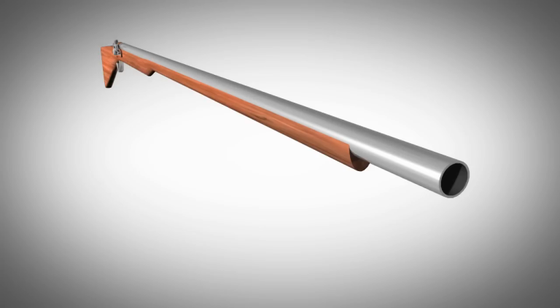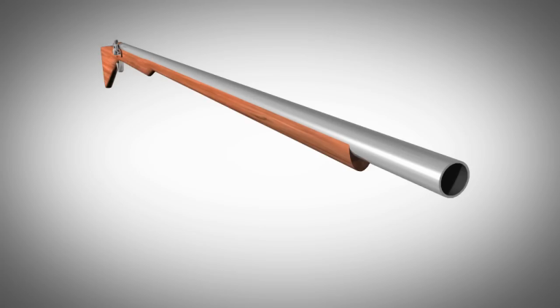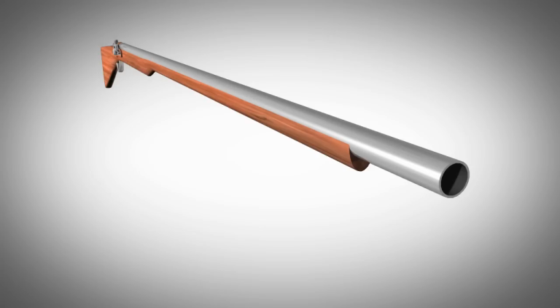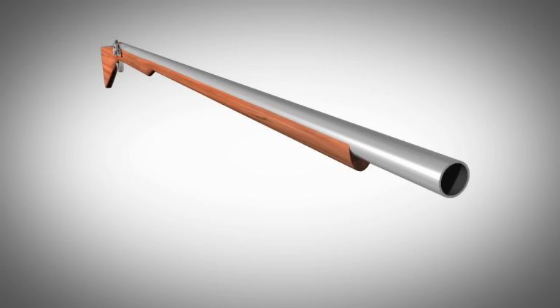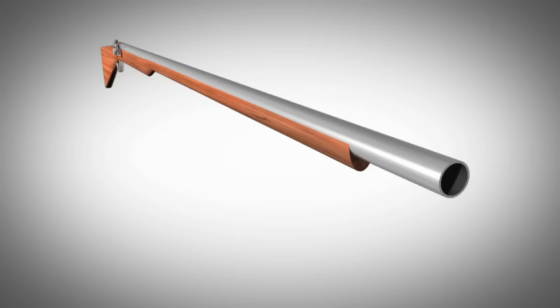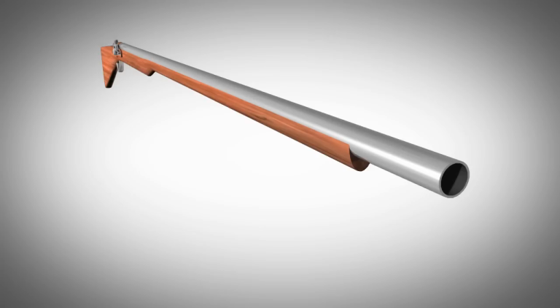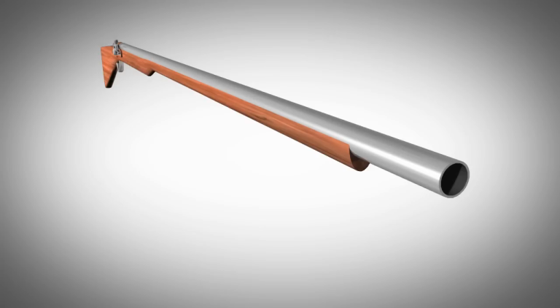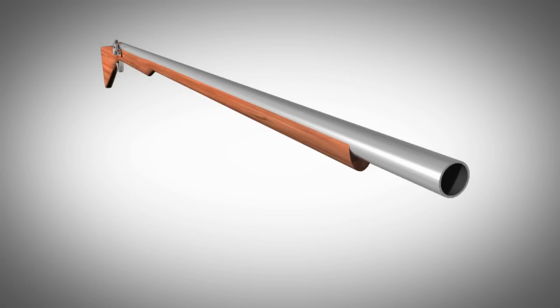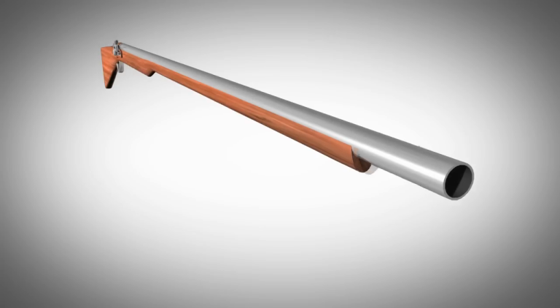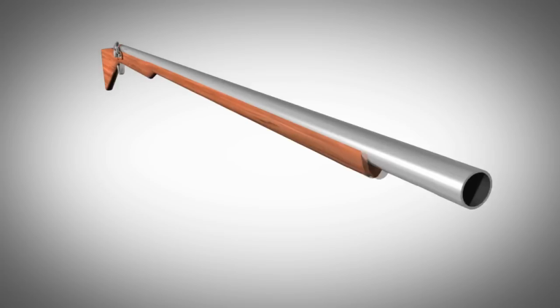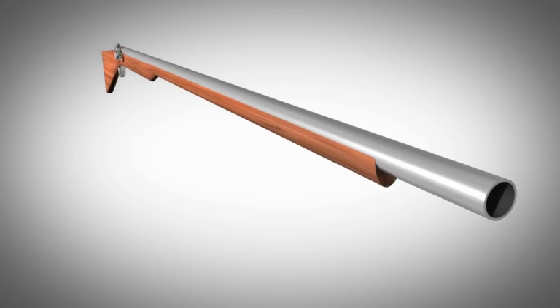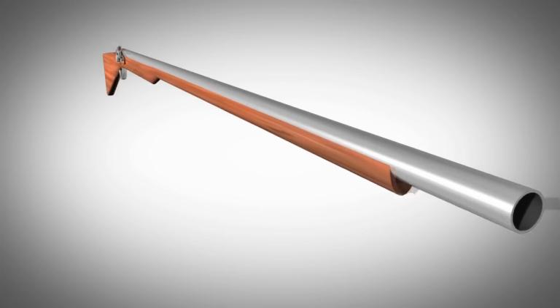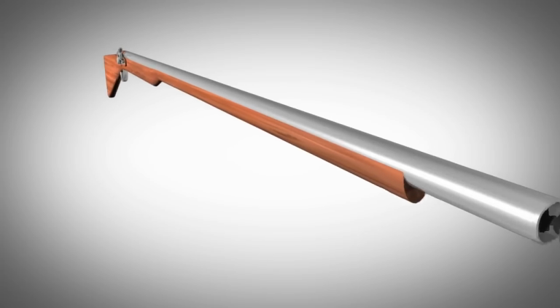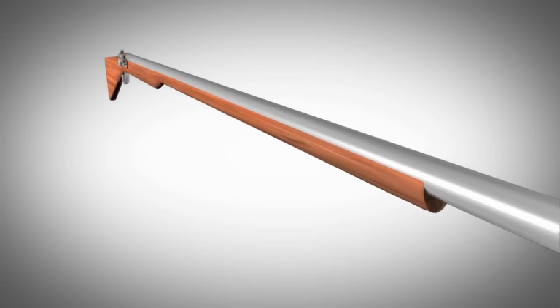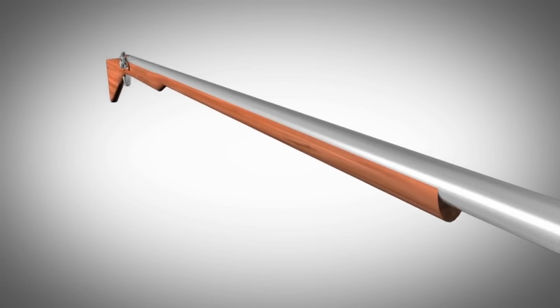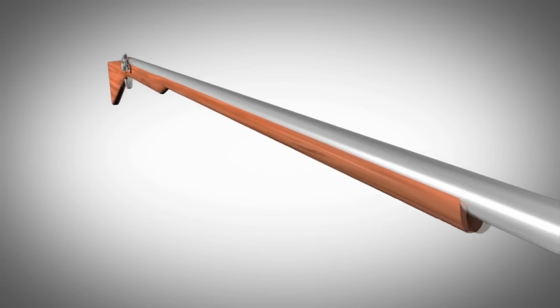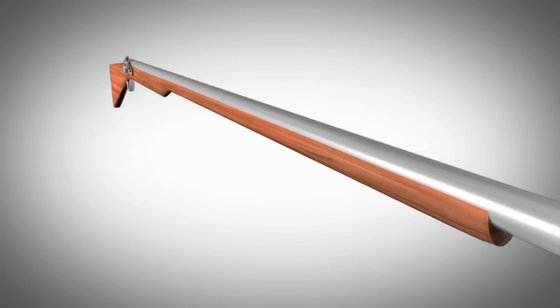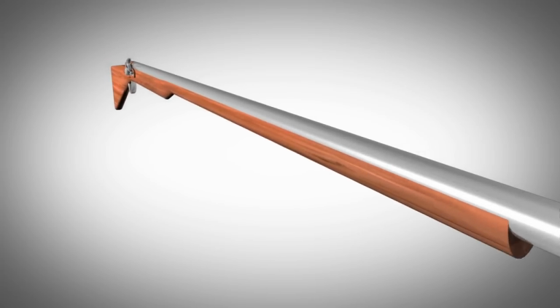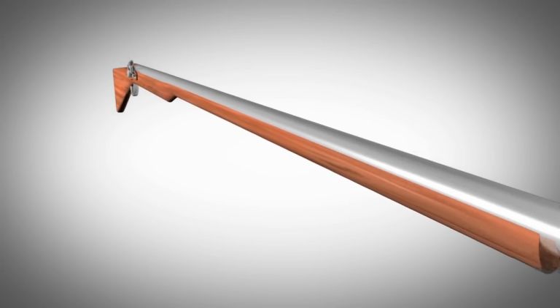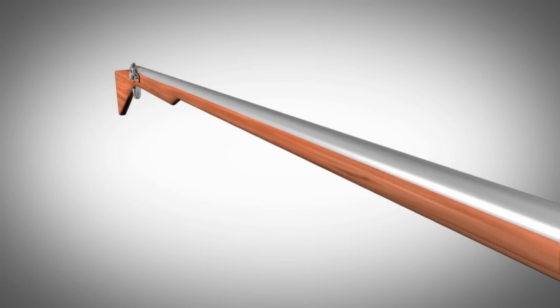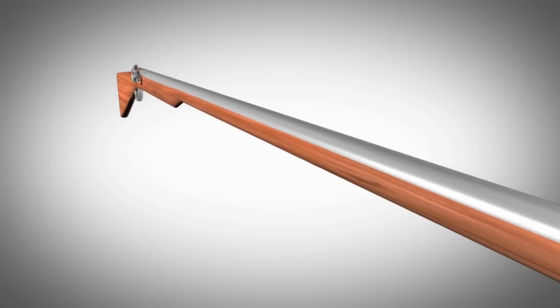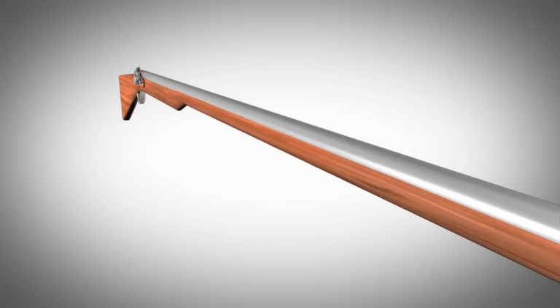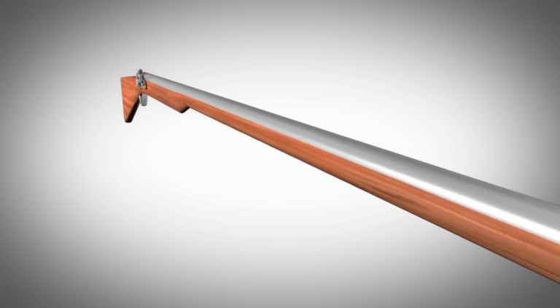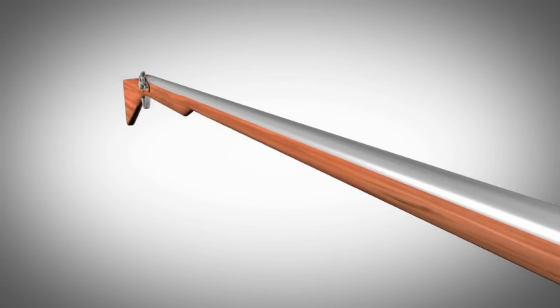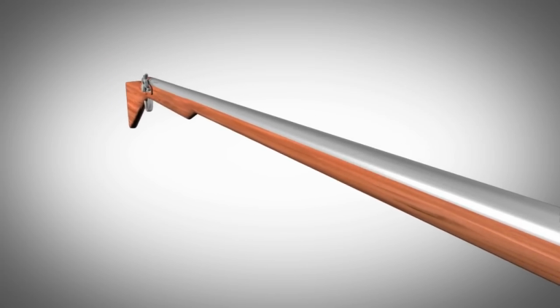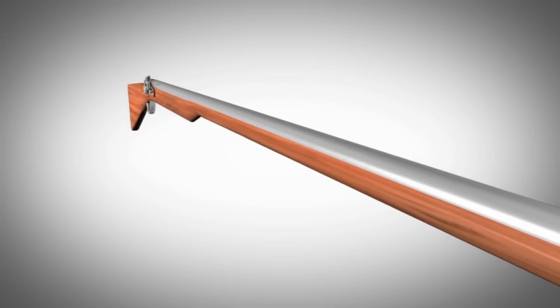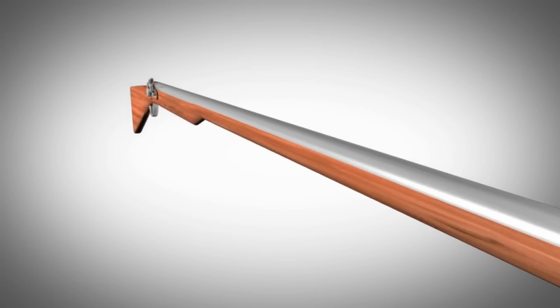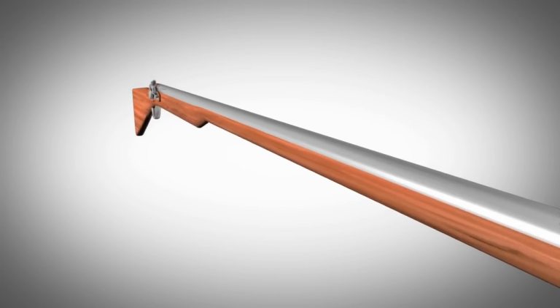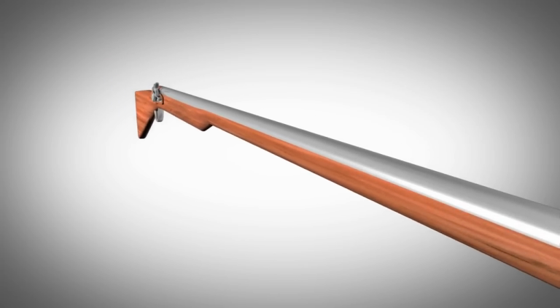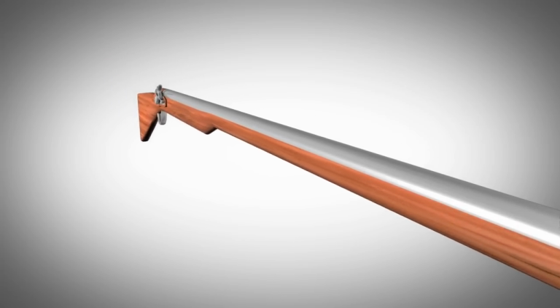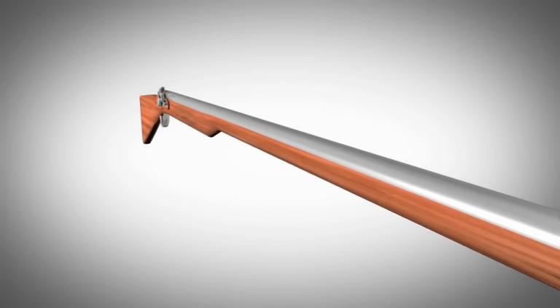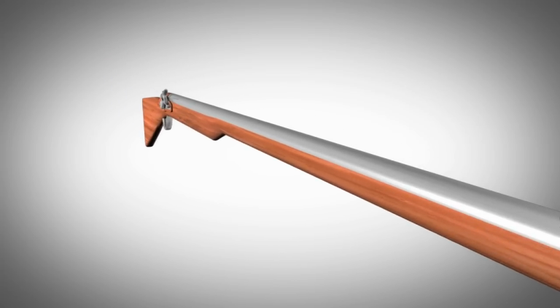This is the flintlock rifle. The basic goal of the flintlock is simple: to create a spark that can light the gunpowder stored in the barrel of a gun.